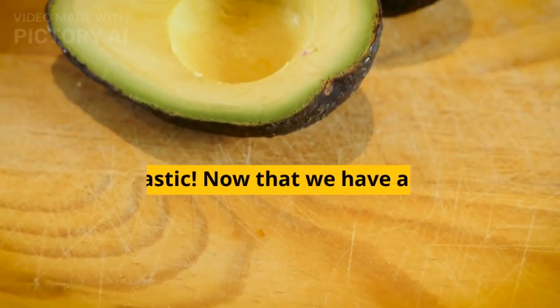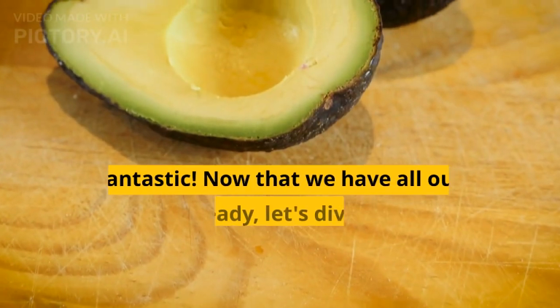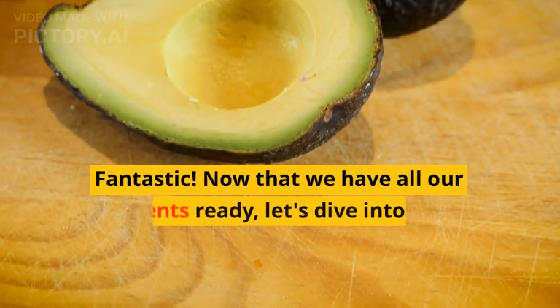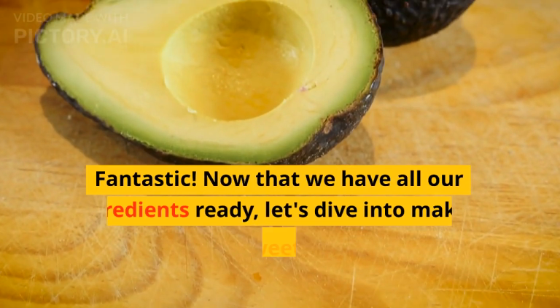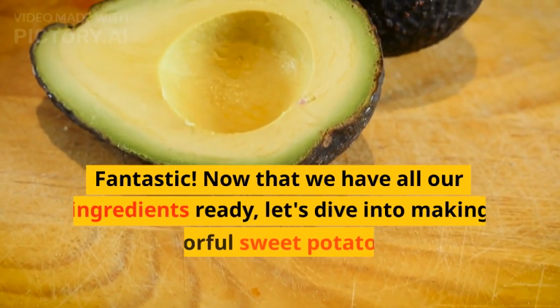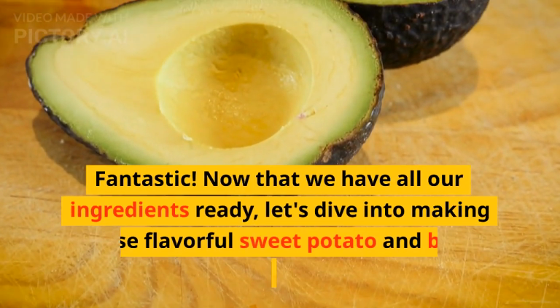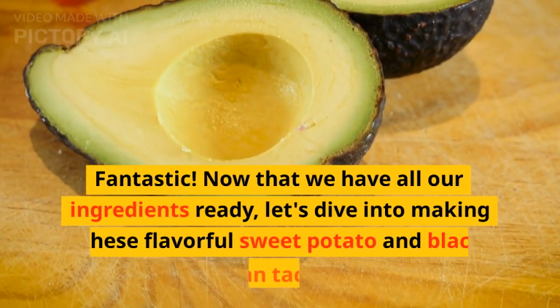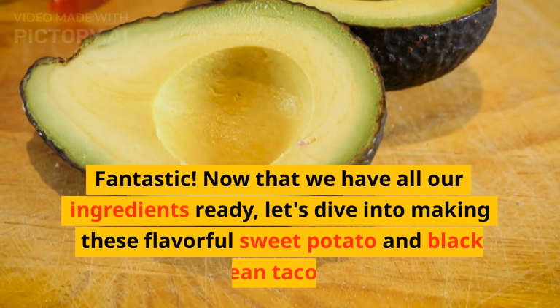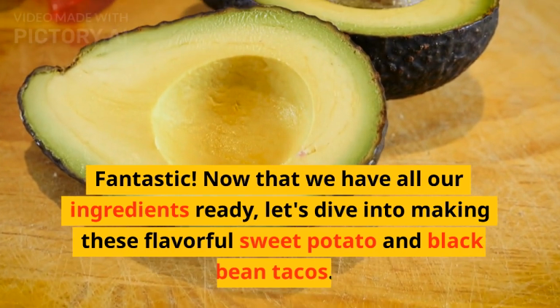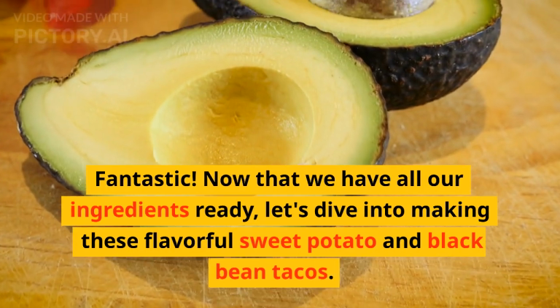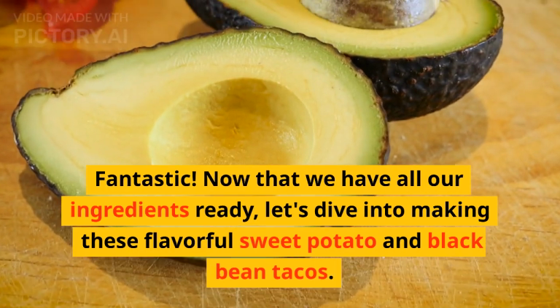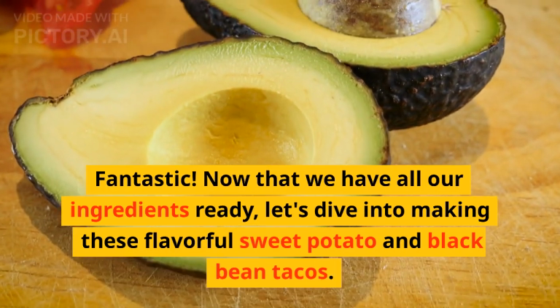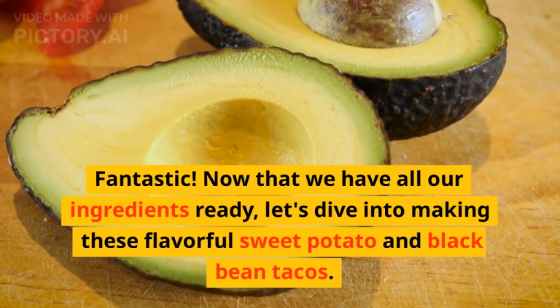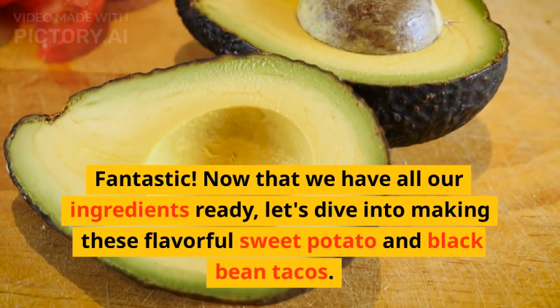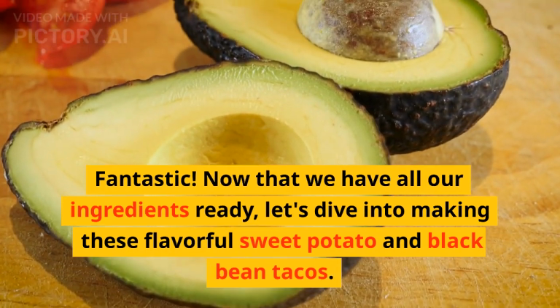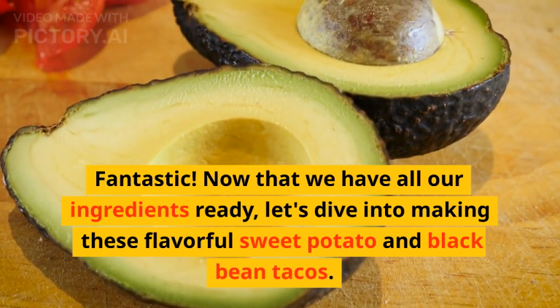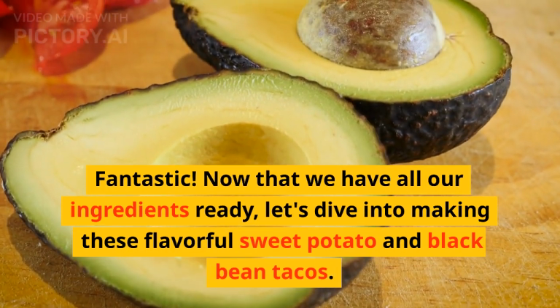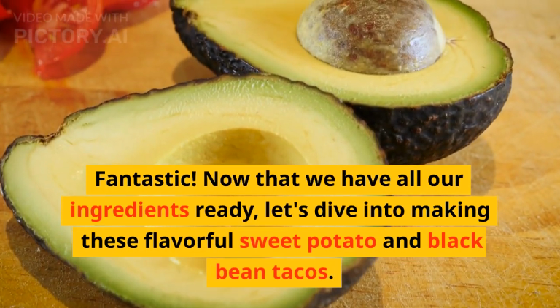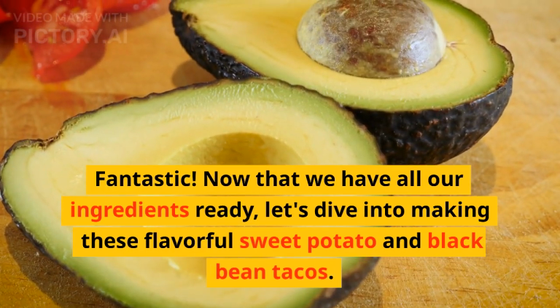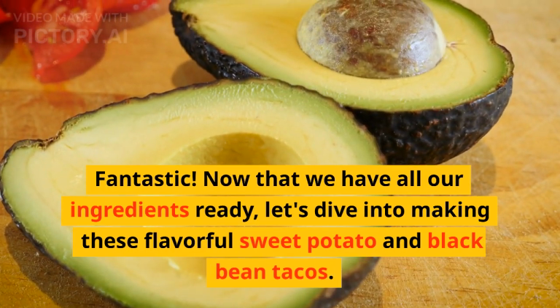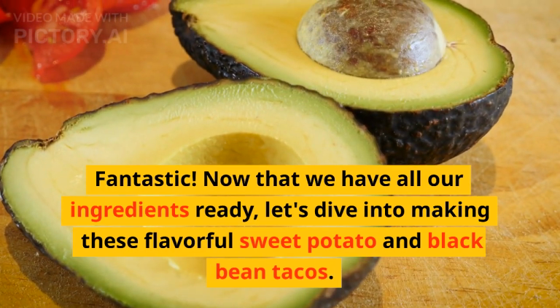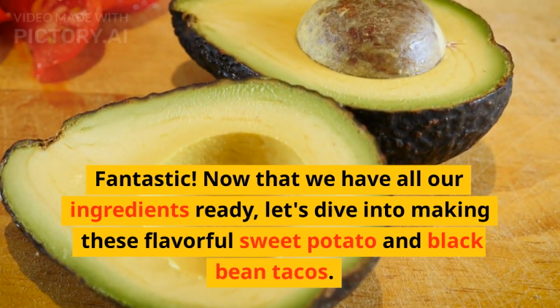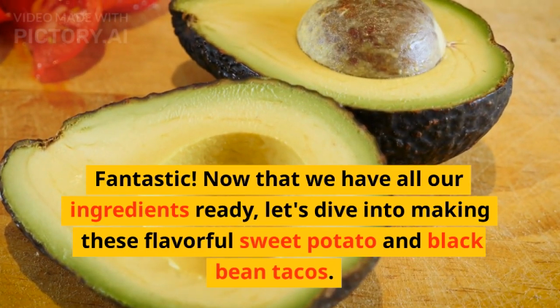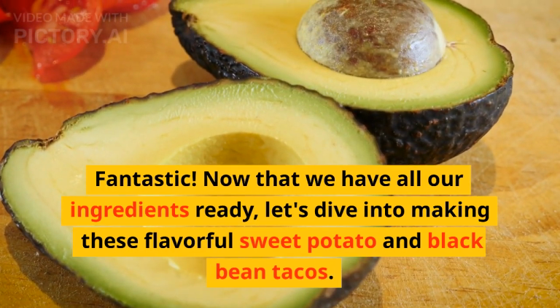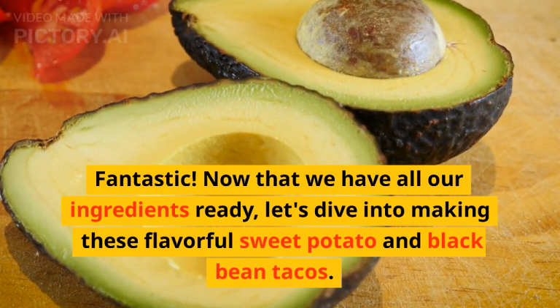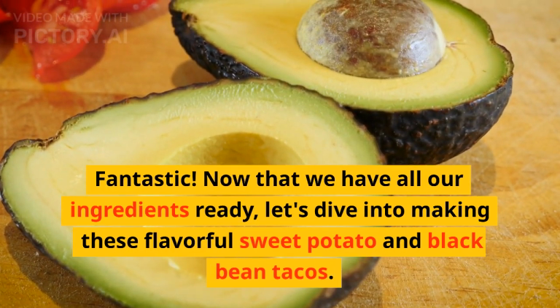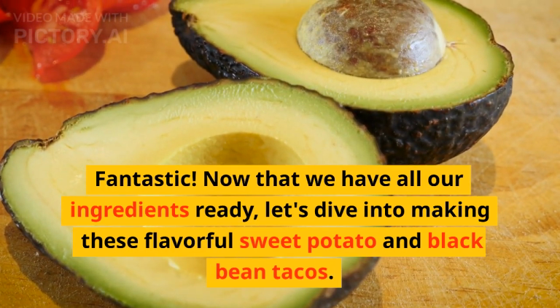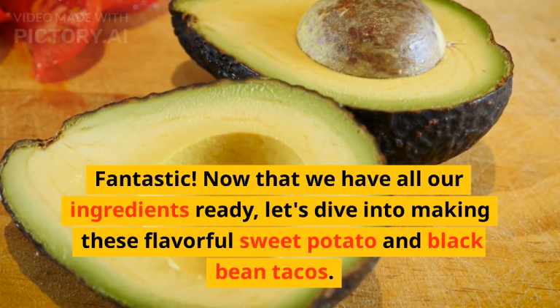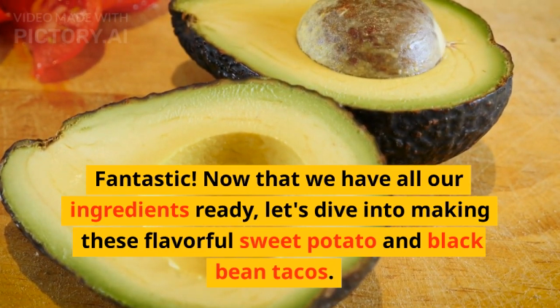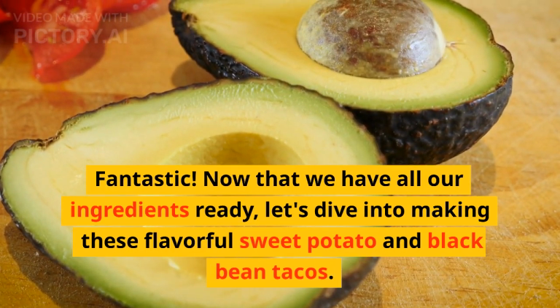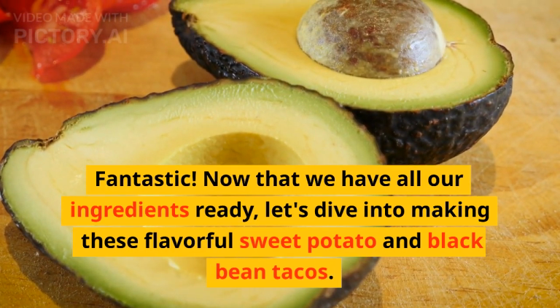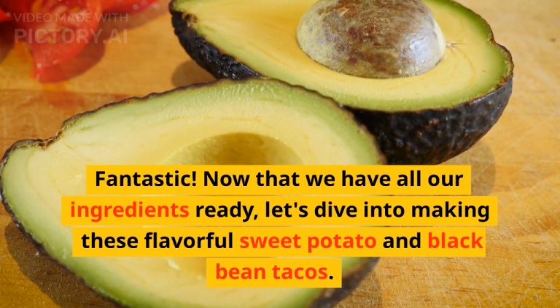Fantastic! Now that we have all our ingredients ready, let's dive into making these flavorful sweet potato and black bean tacos.